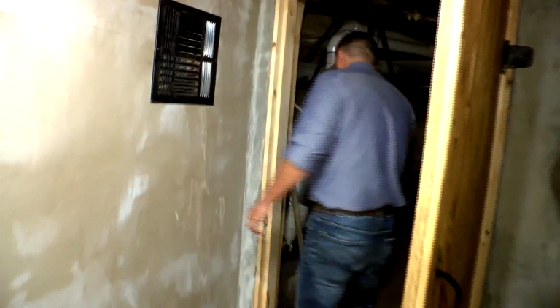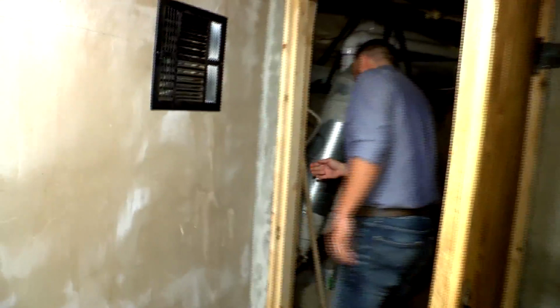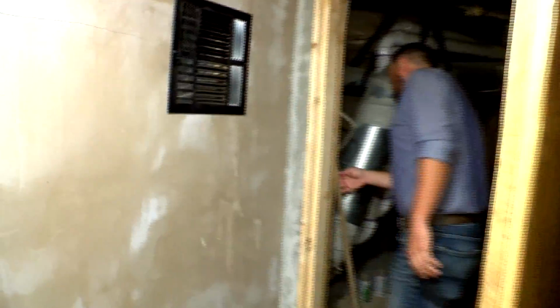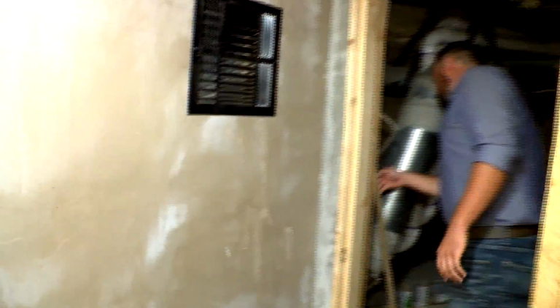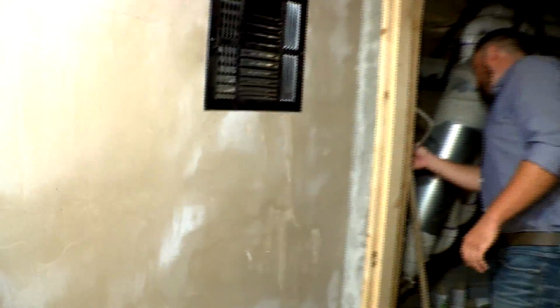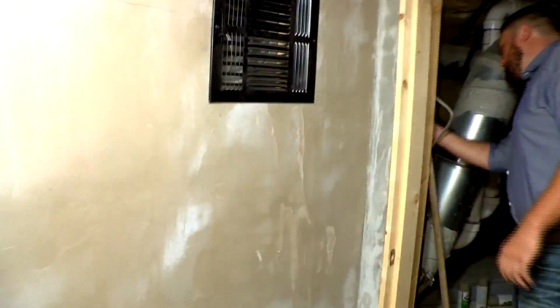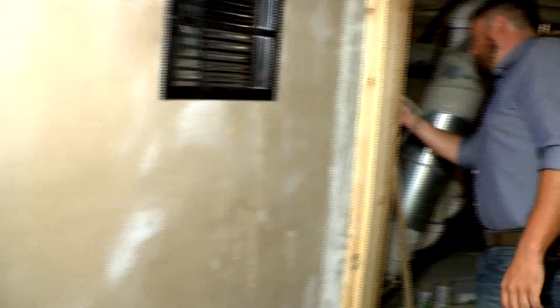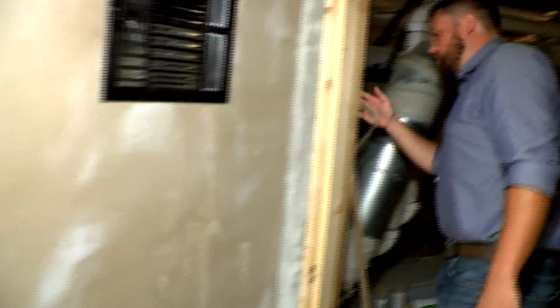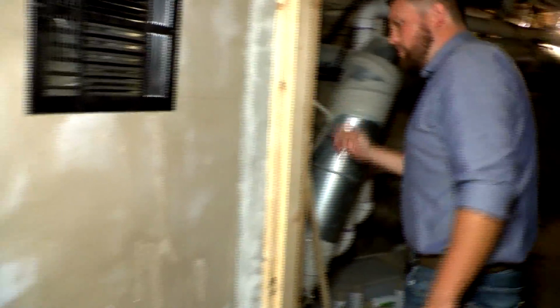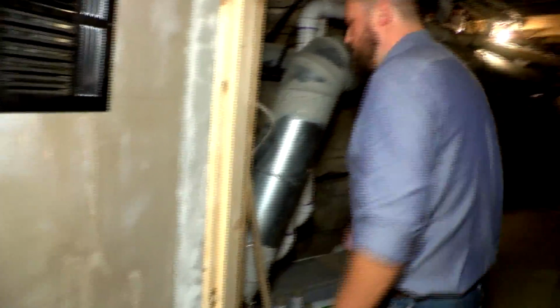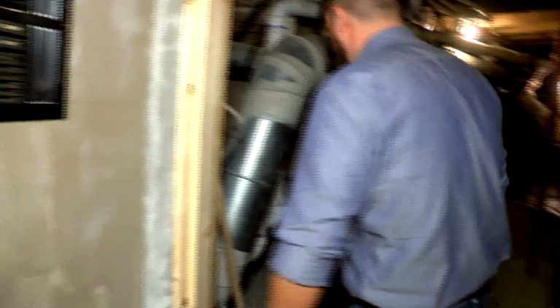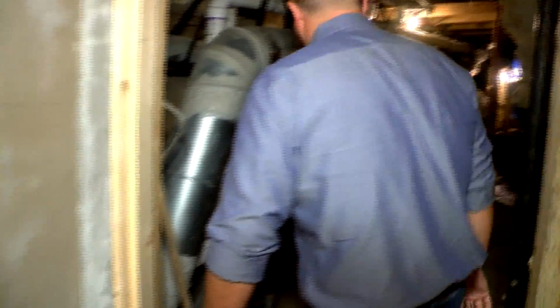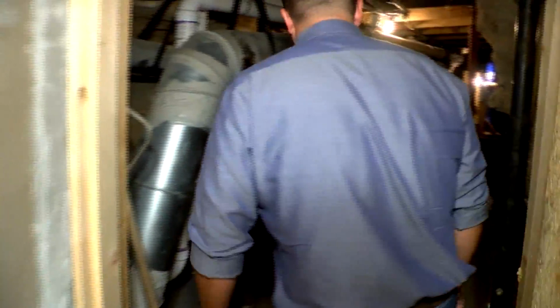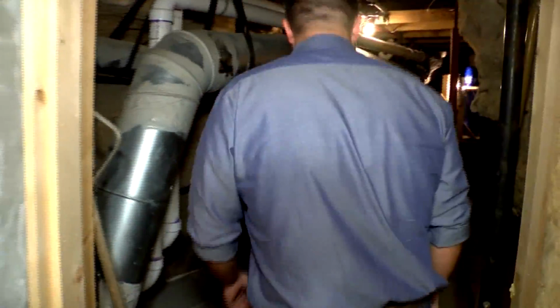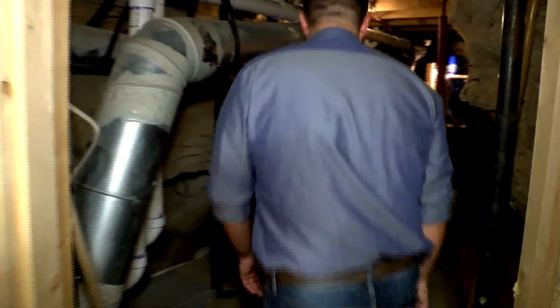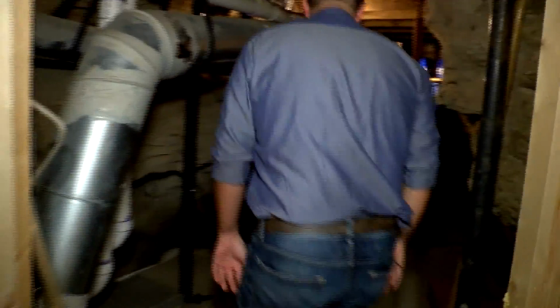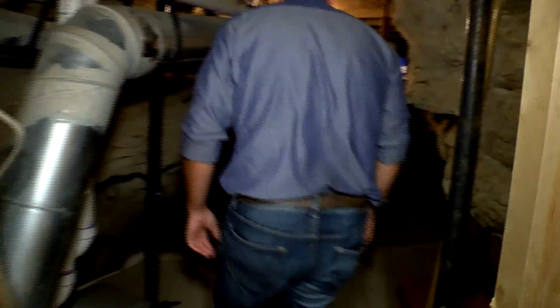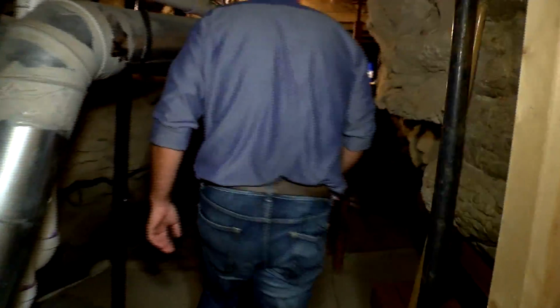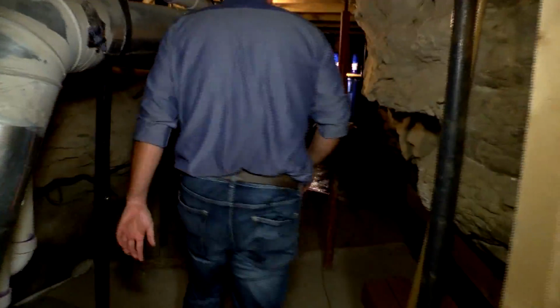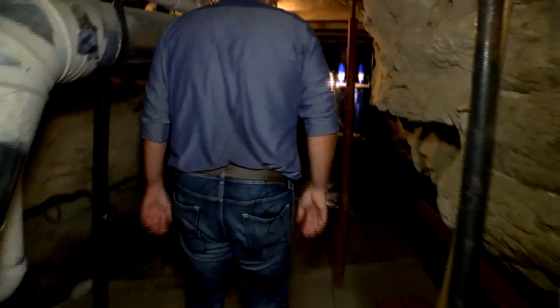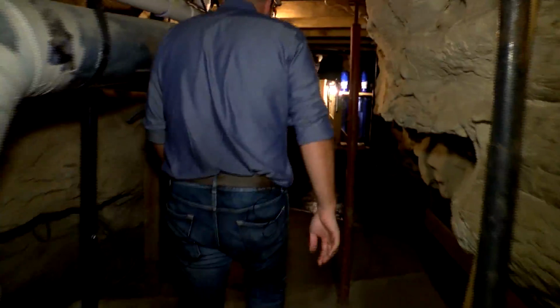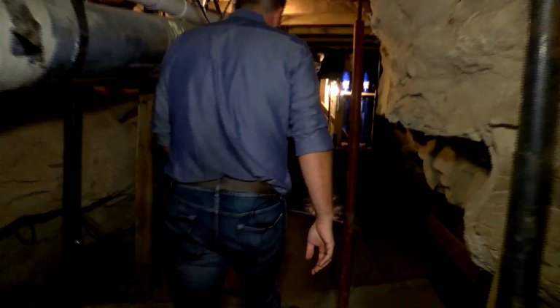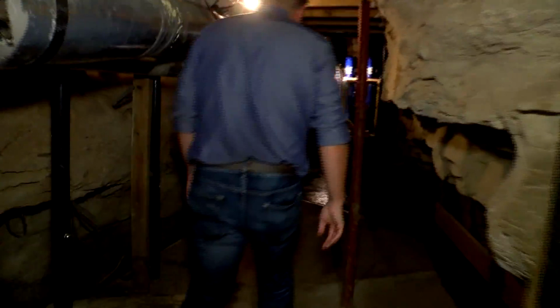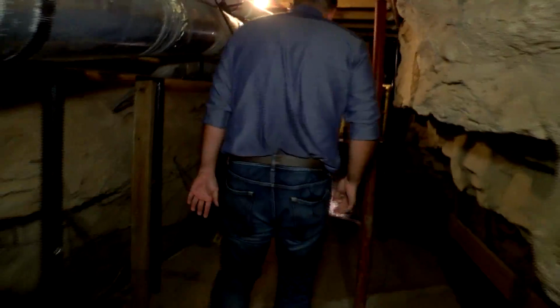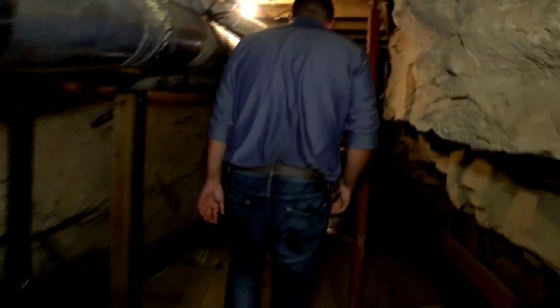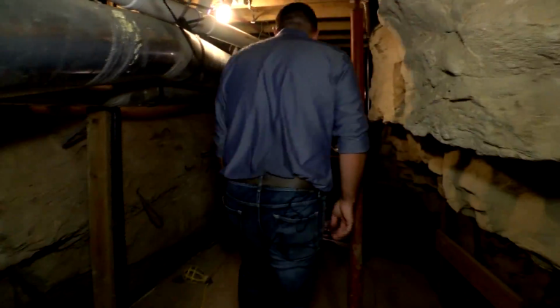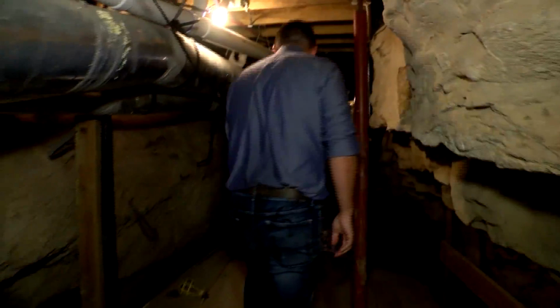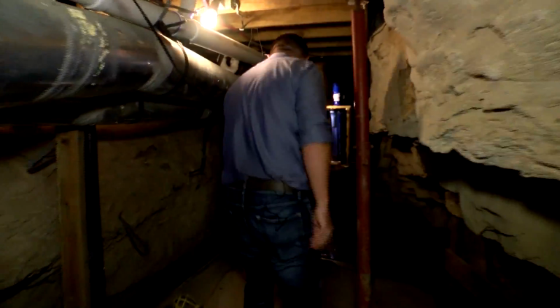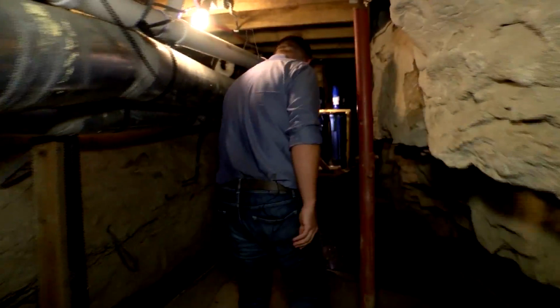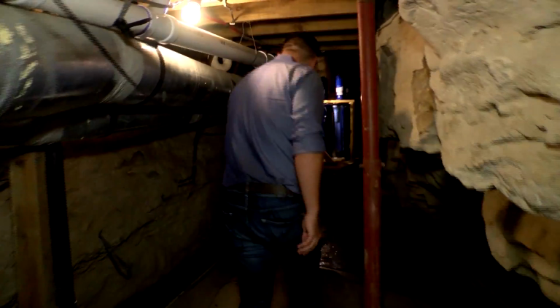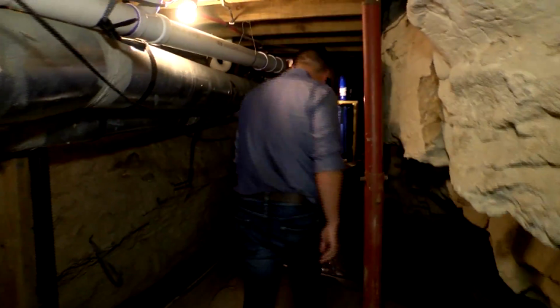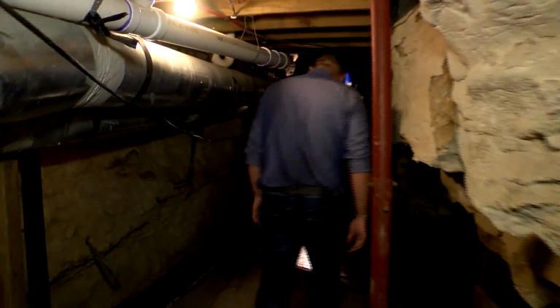So this is the part that most don't get to see. This is how you make a cave run.